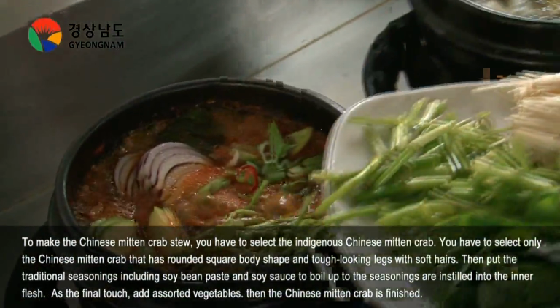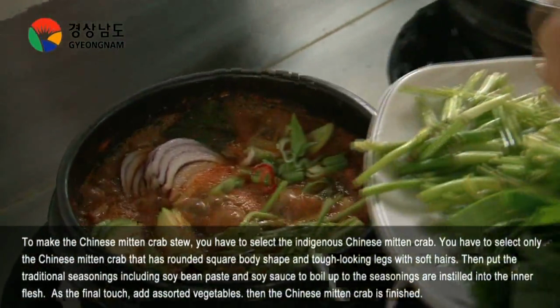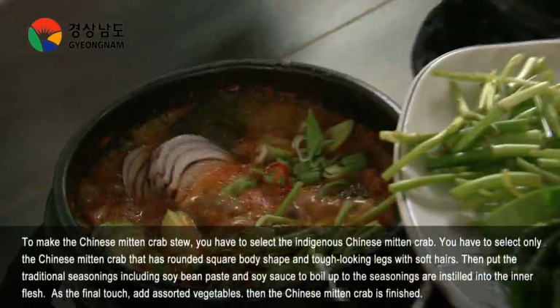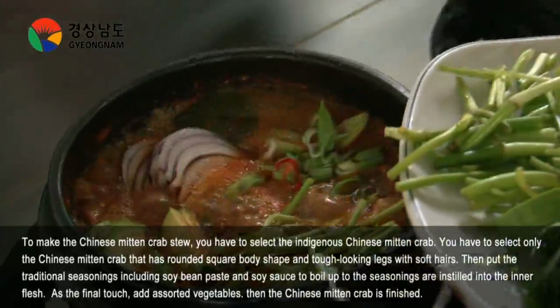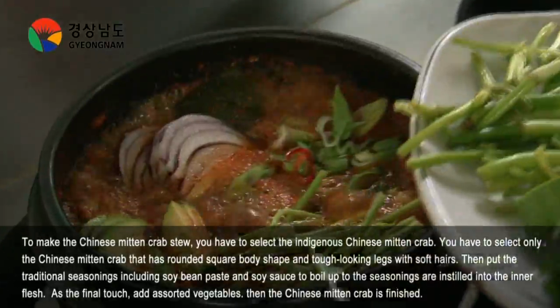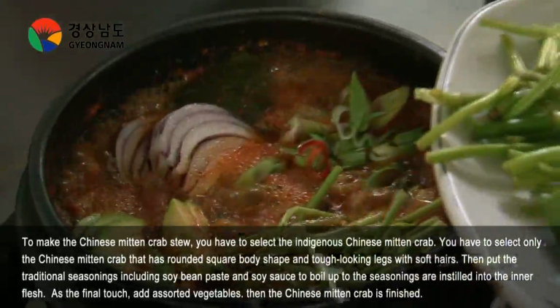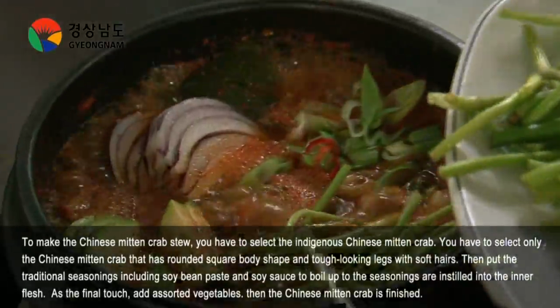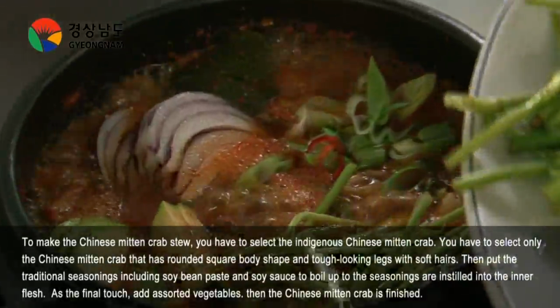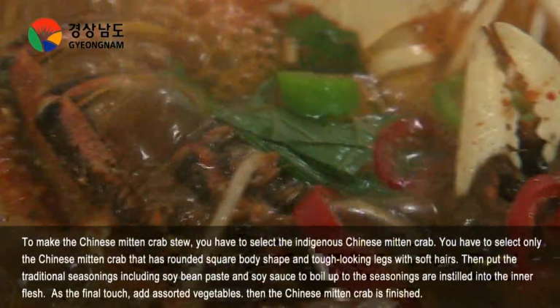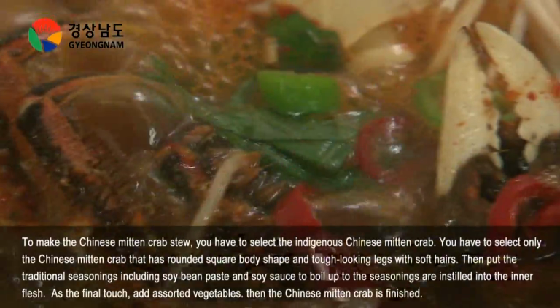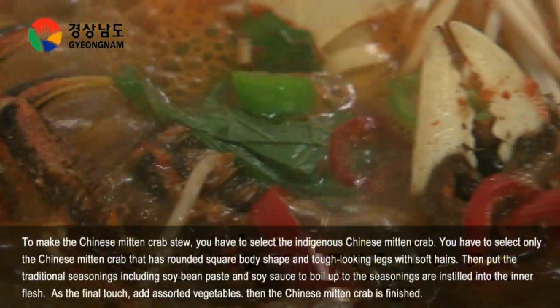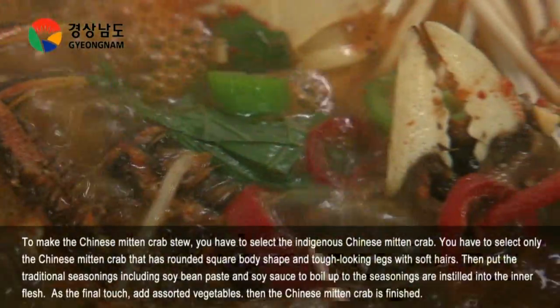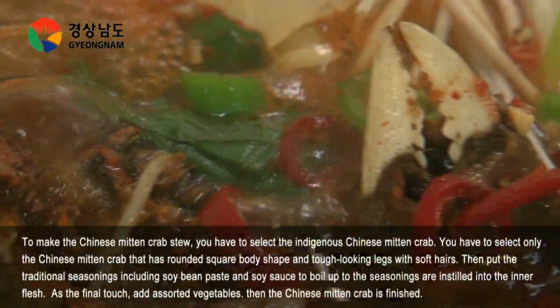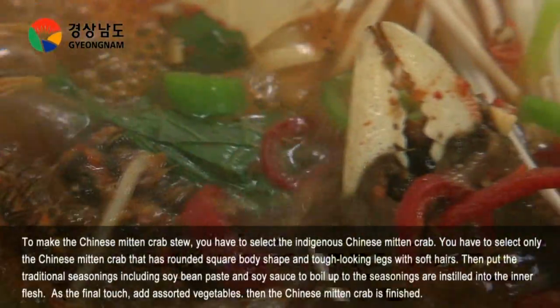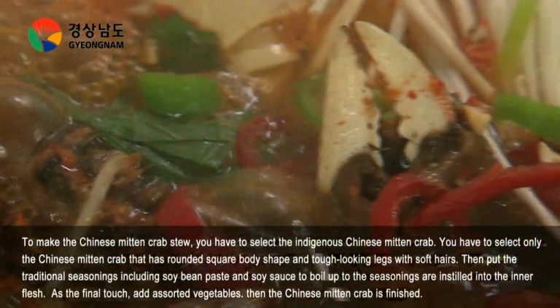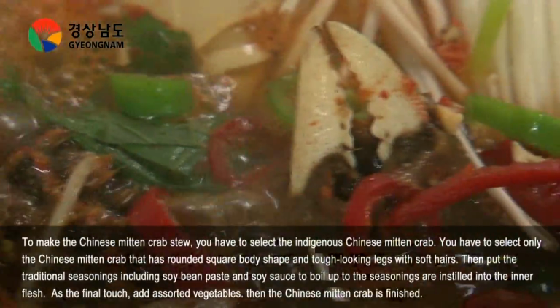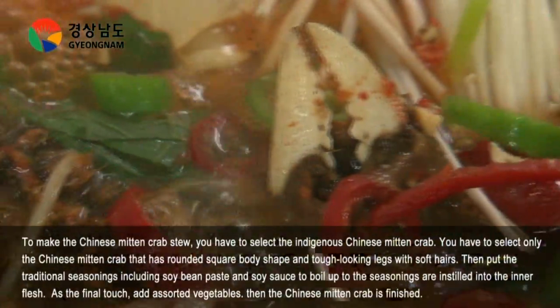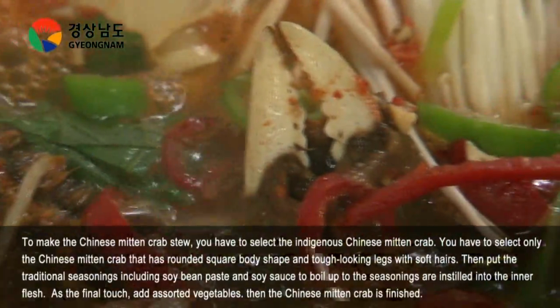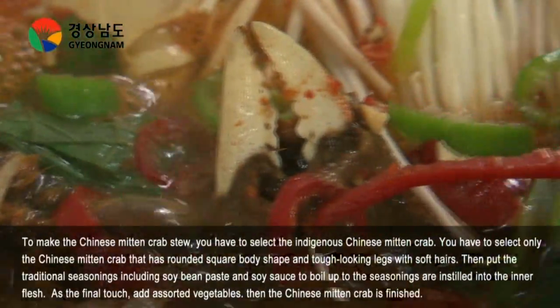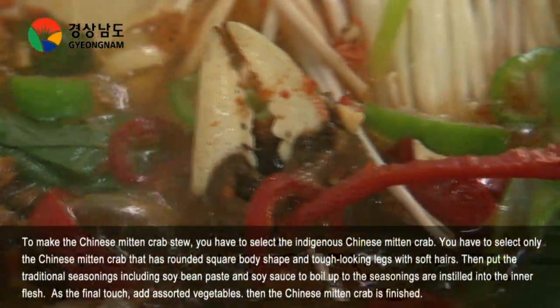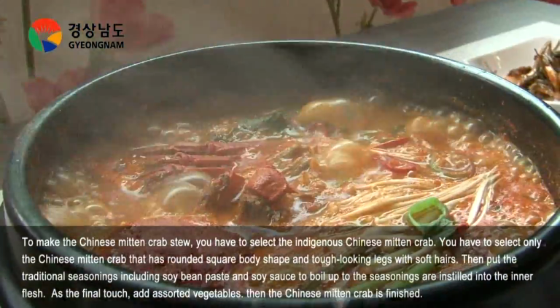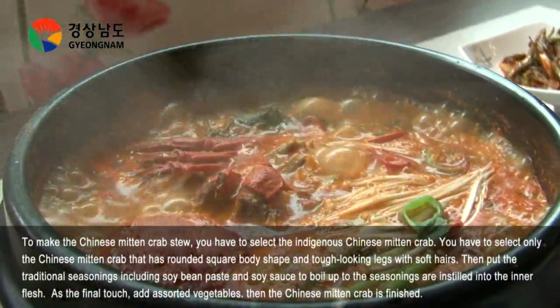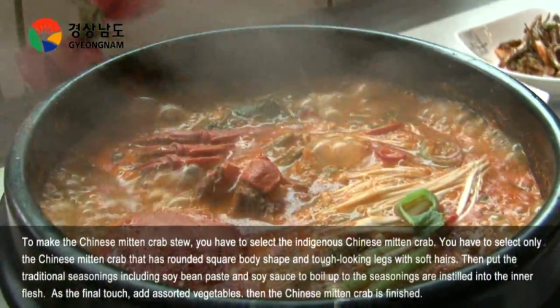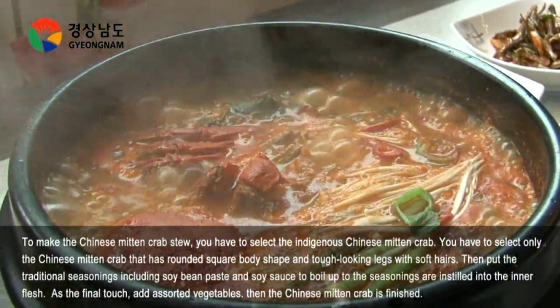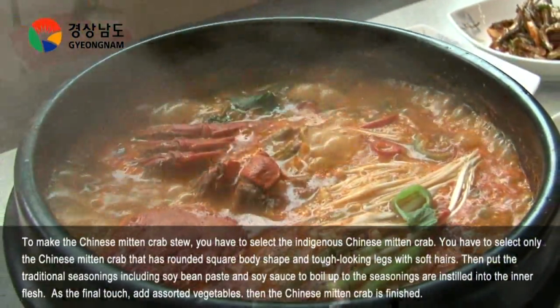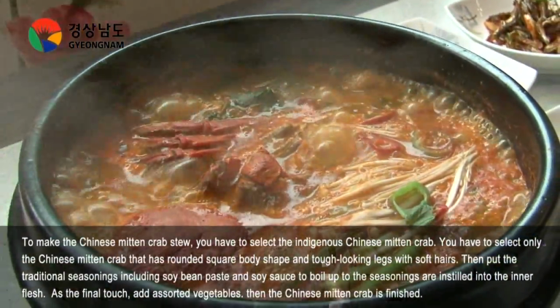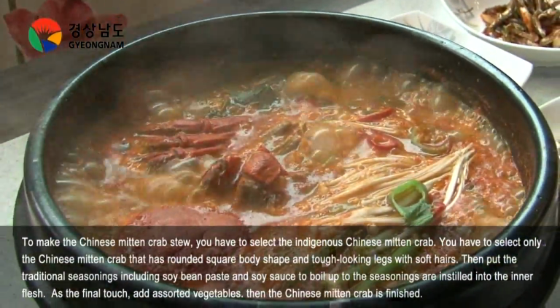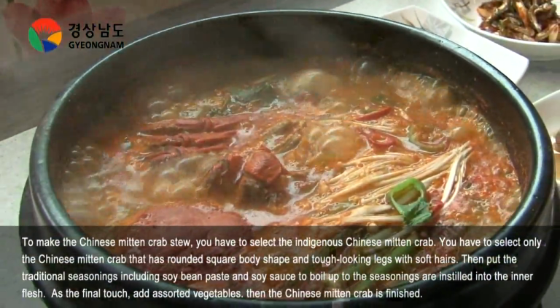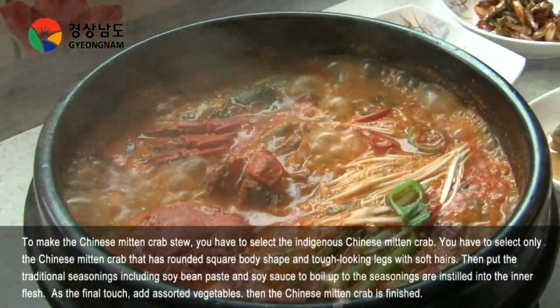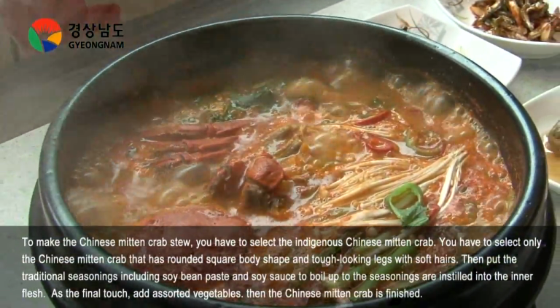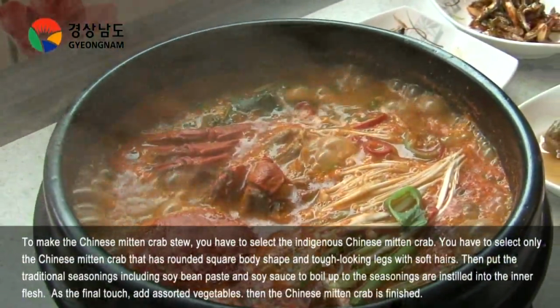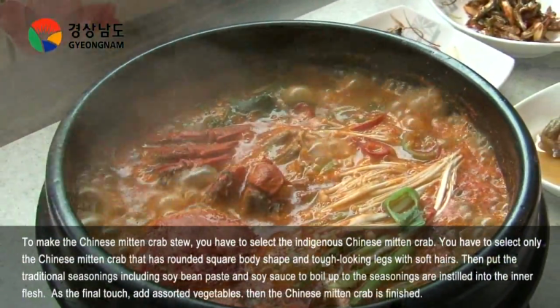As the final touch, add assorted vegetables. Then the Chinese Mitten Crab Stew is finished.